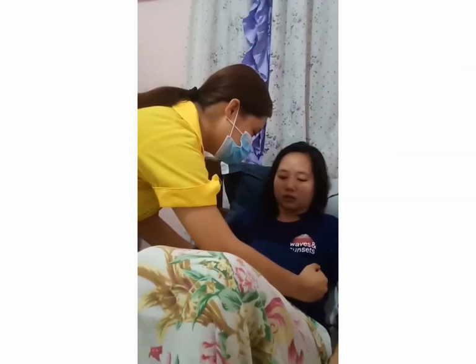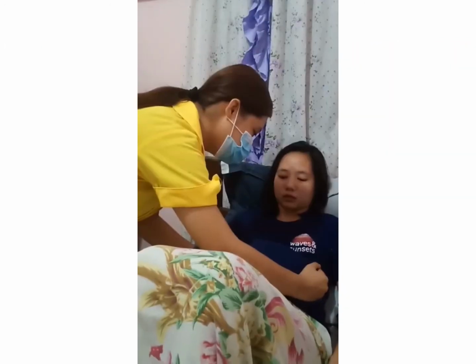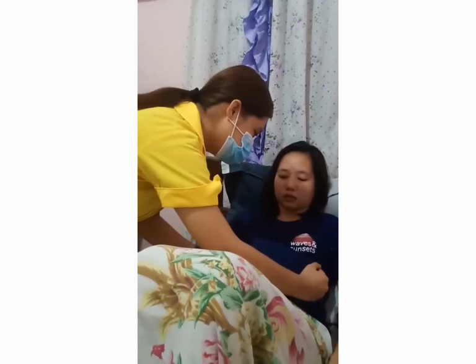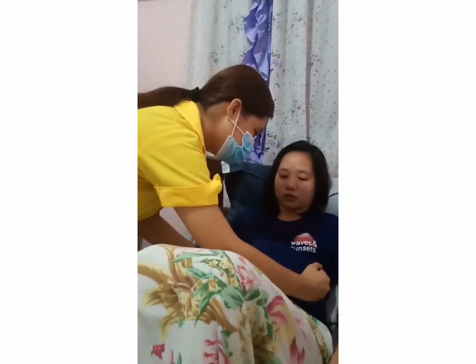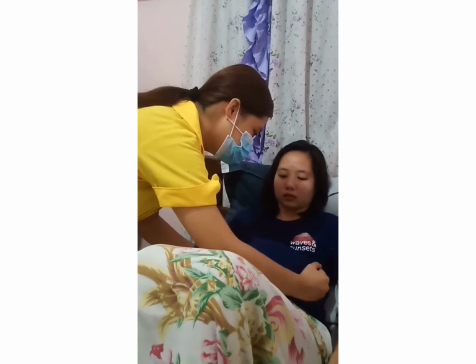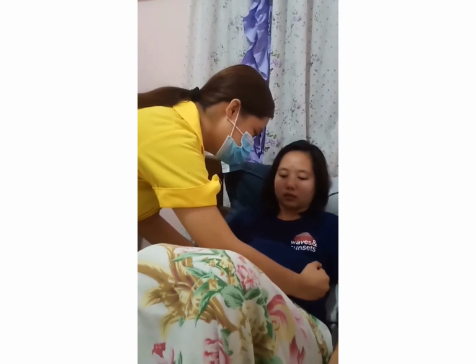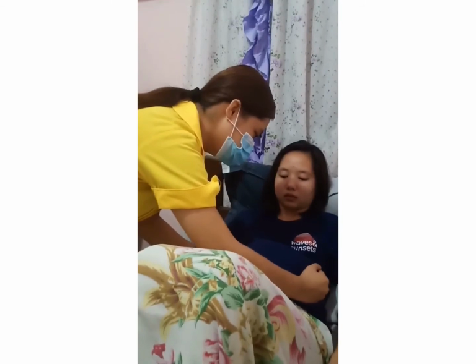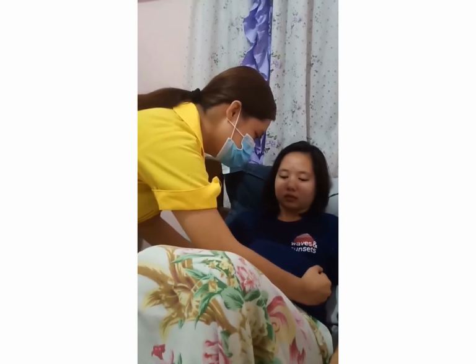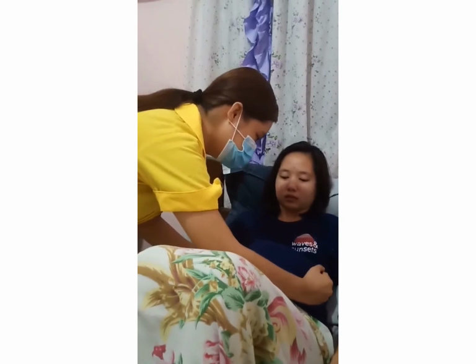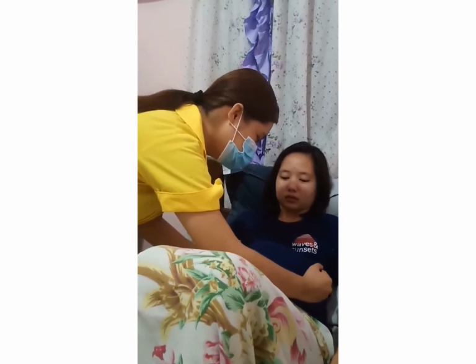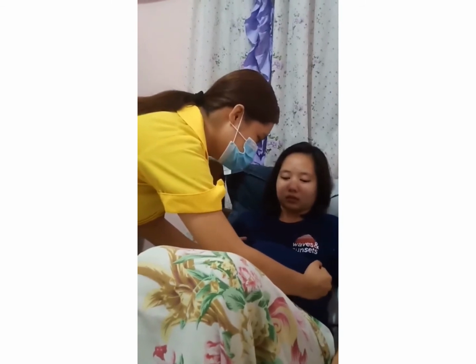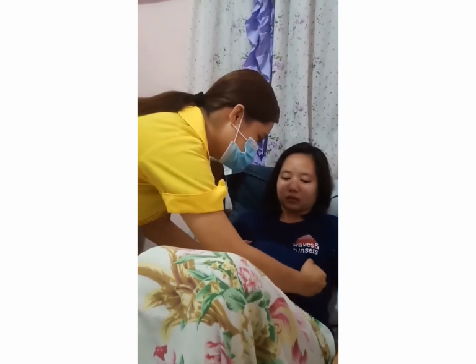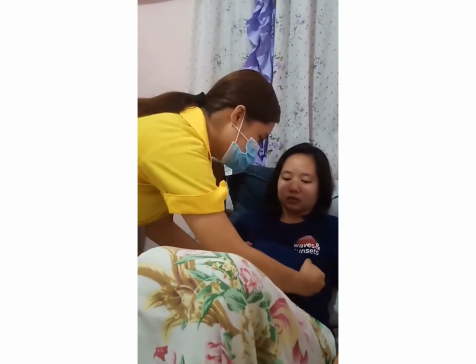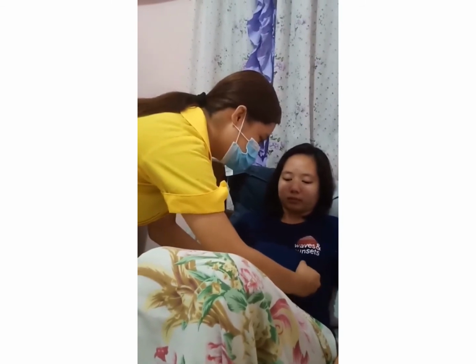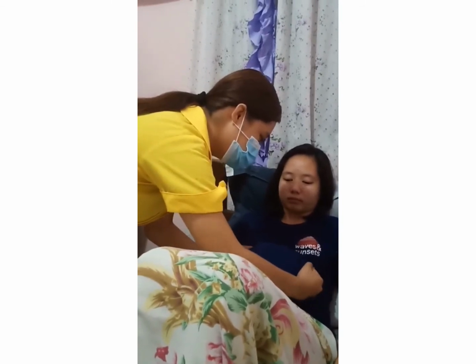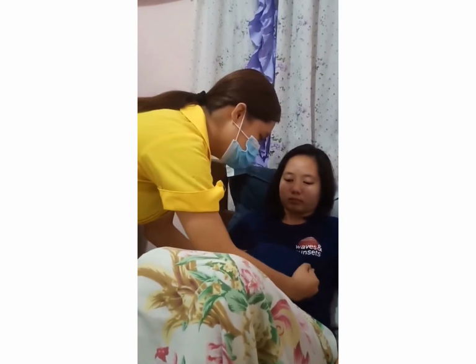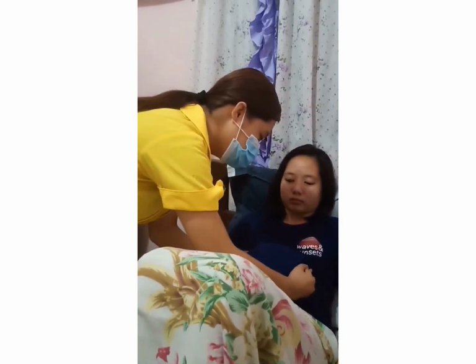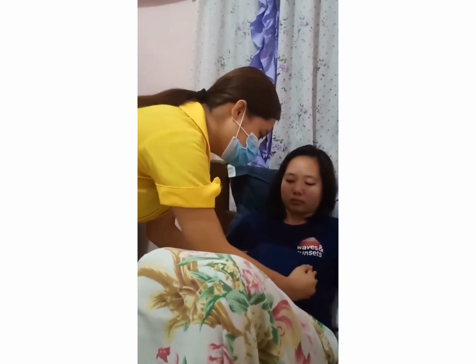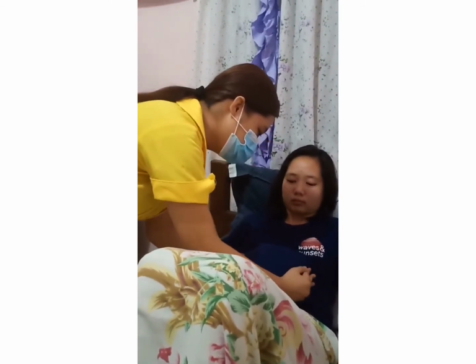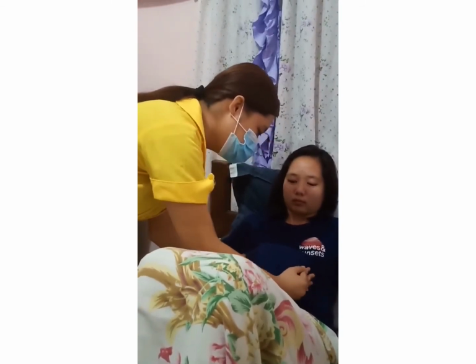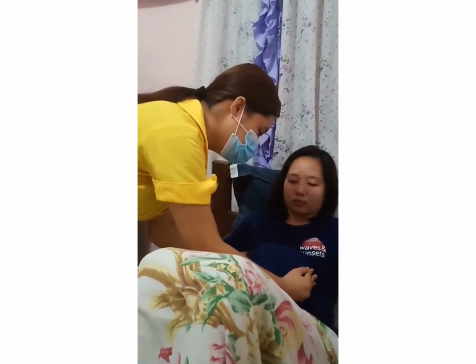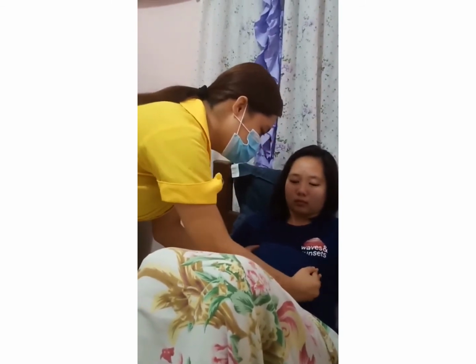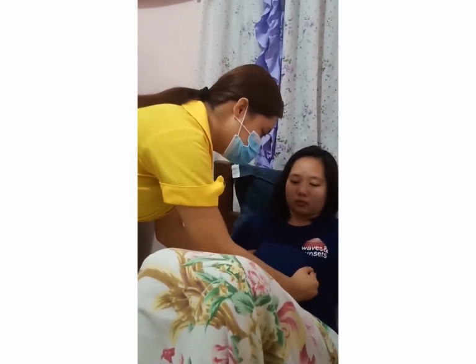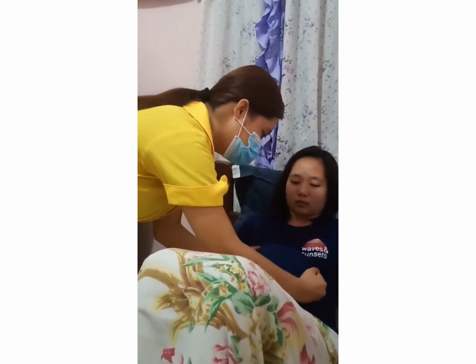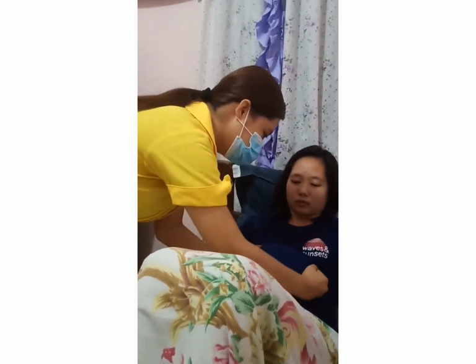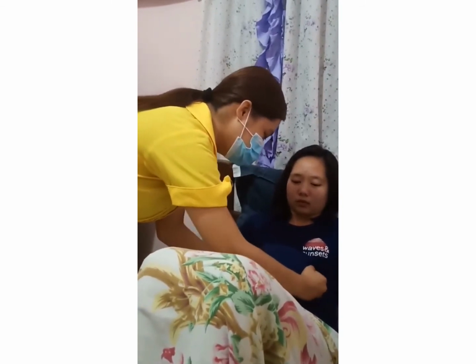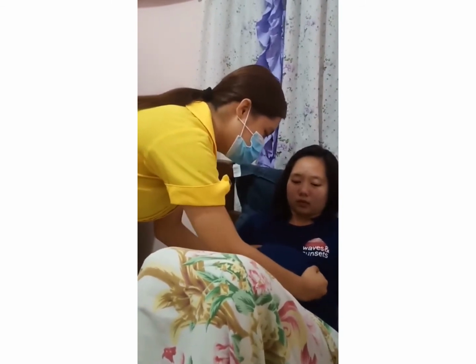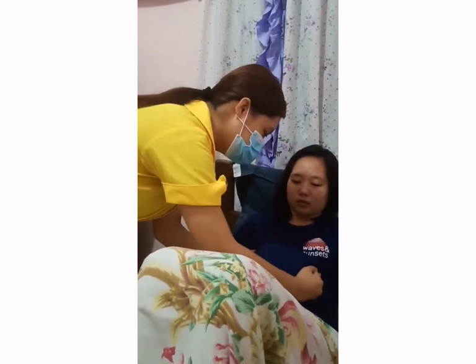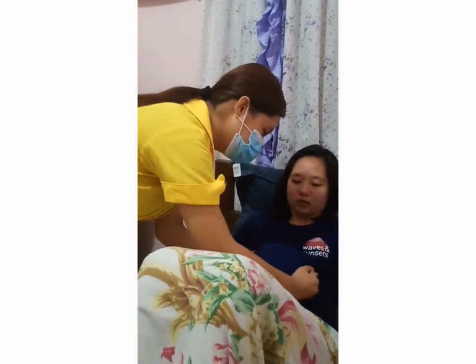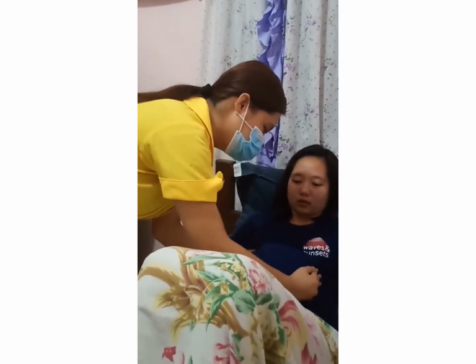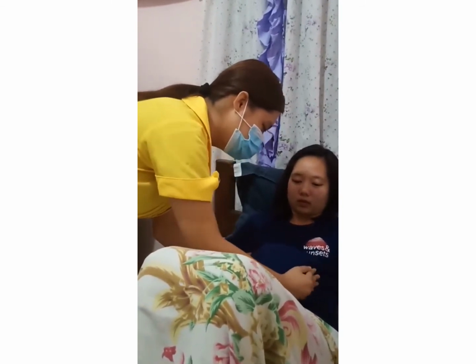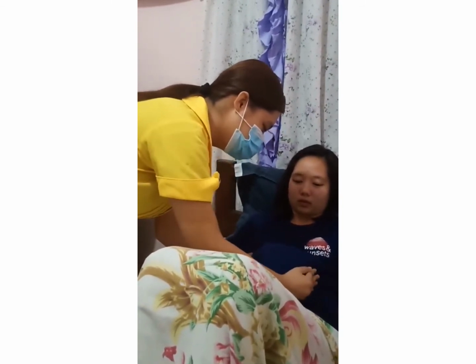First maneuver, fundal grip. Face the client's head. Using both hands, palpate the fundal area.